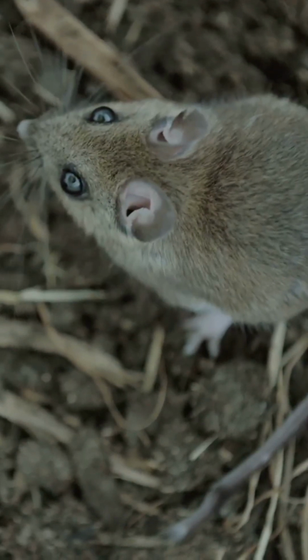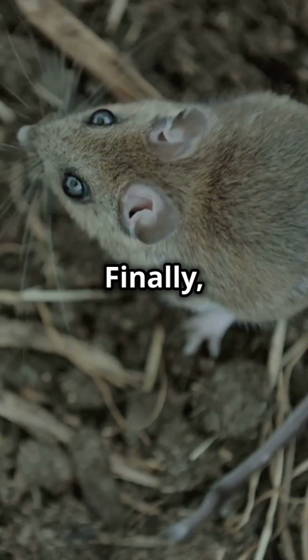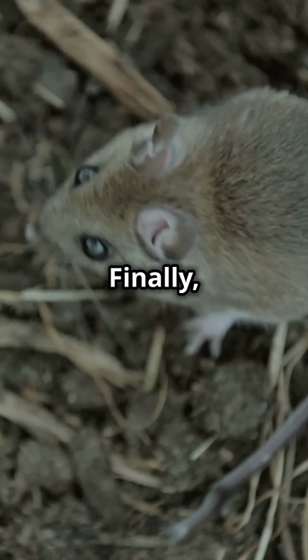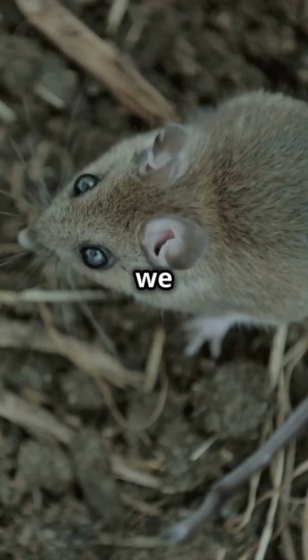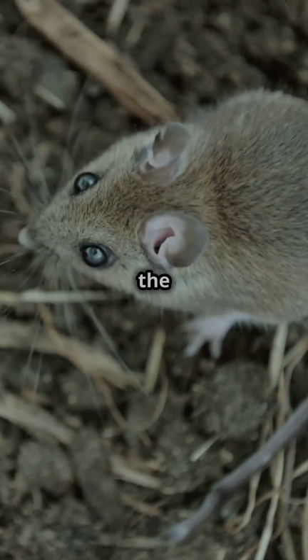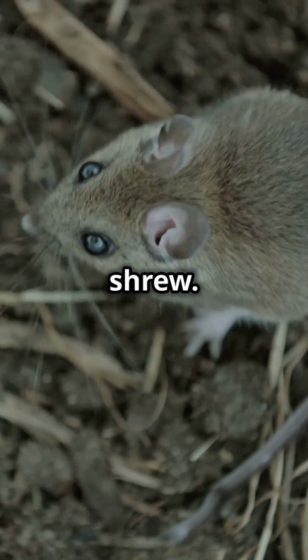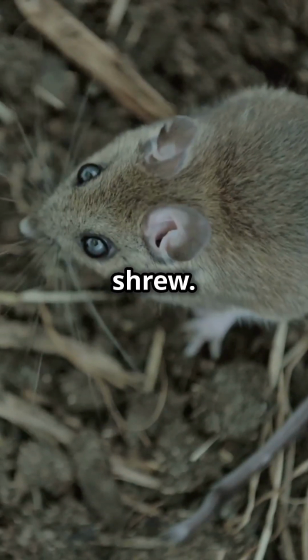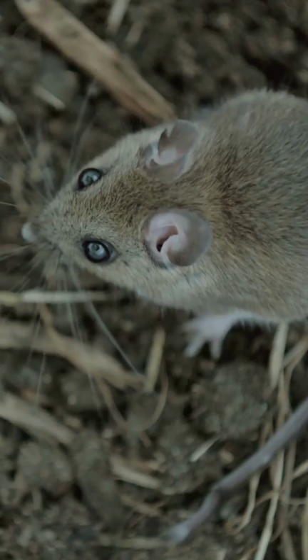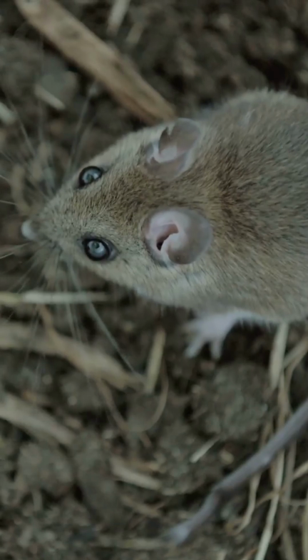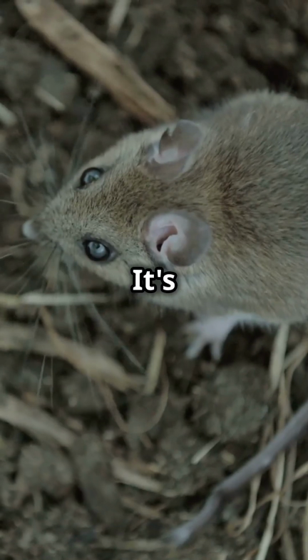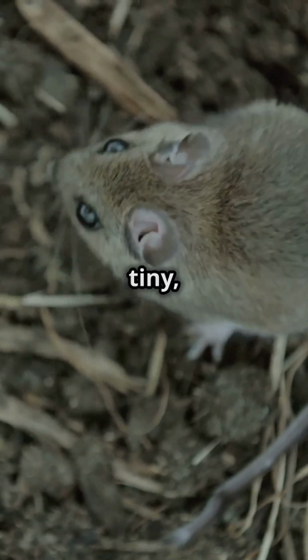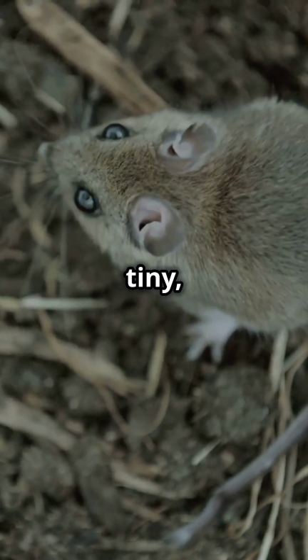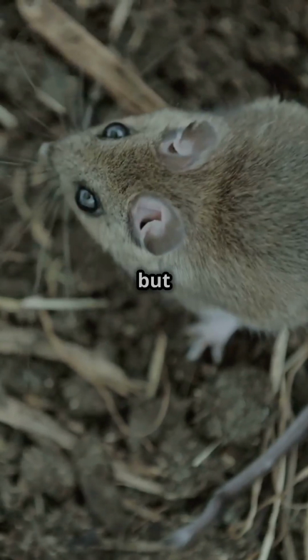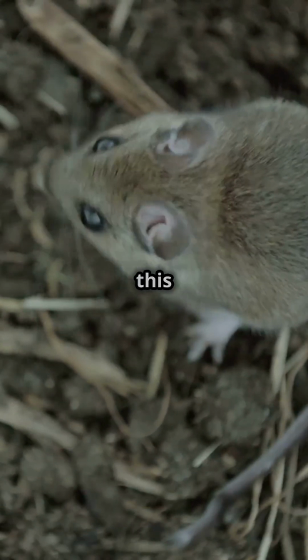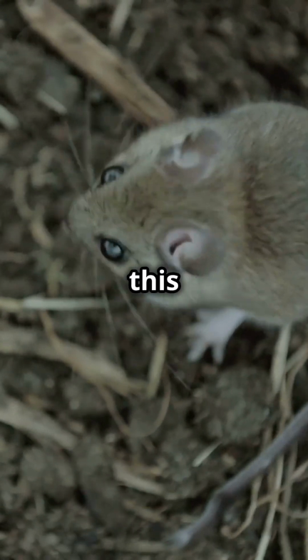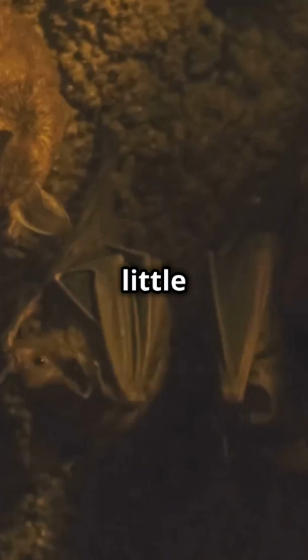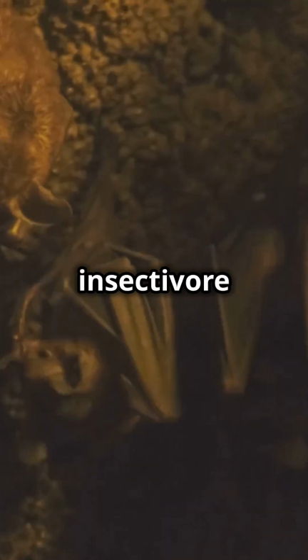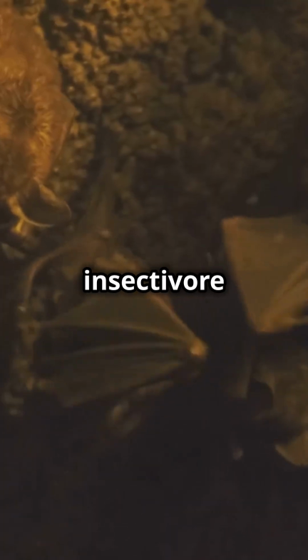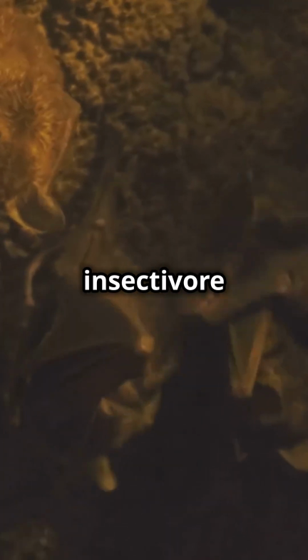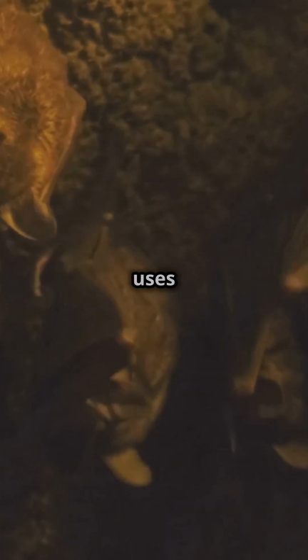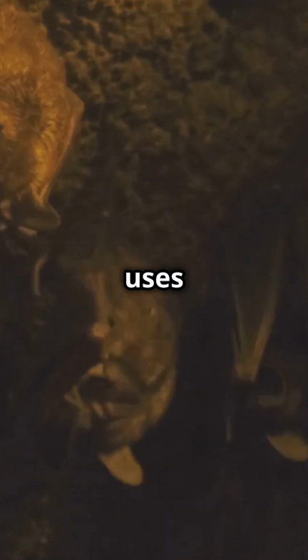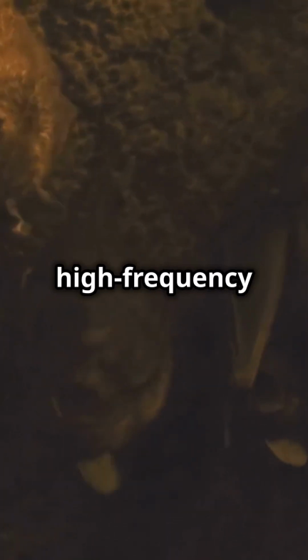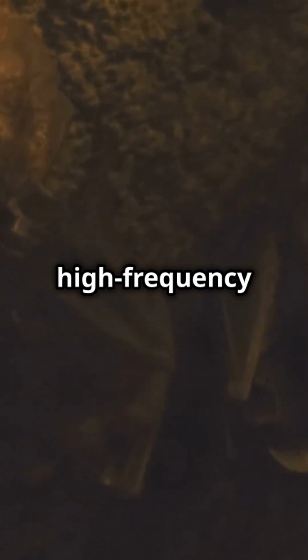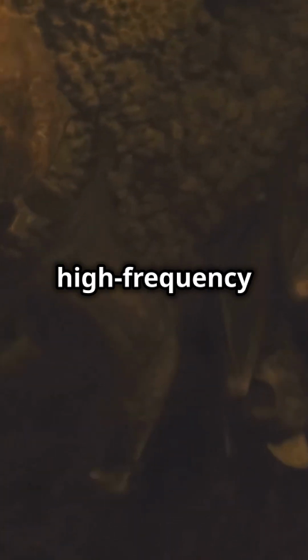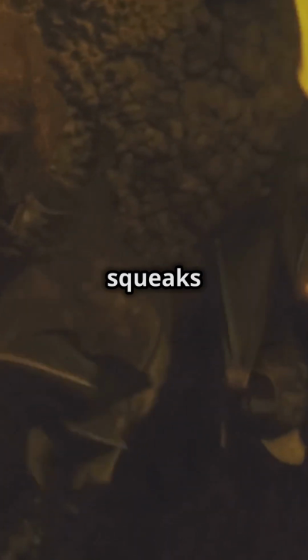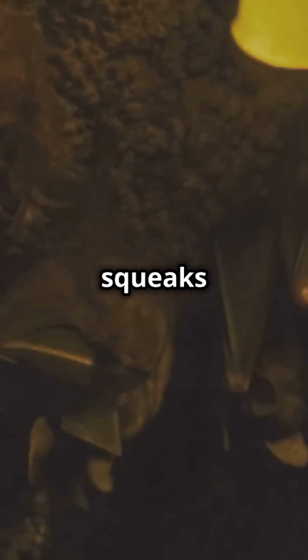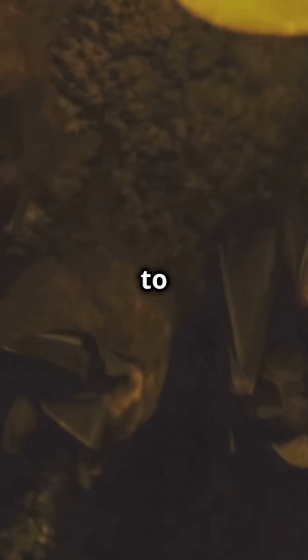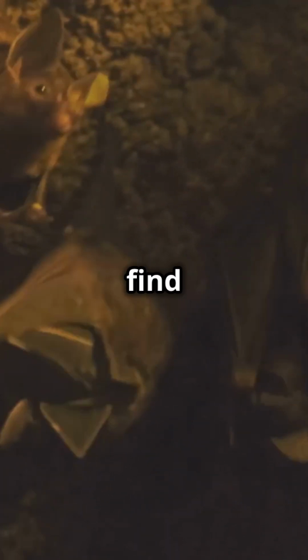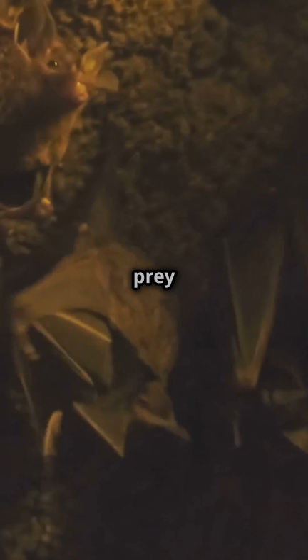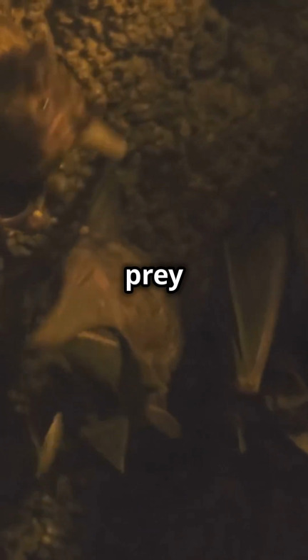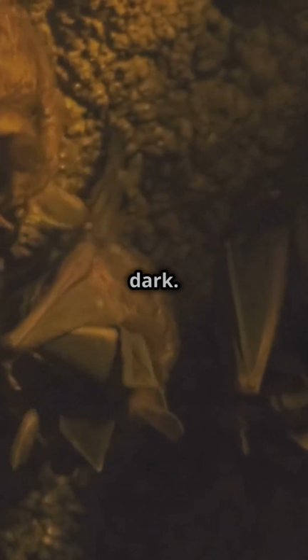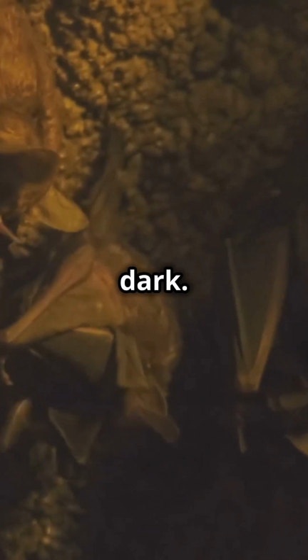Finally, we have the shrew. It's tiny, but this little insectivore uses high-frequency squeaks to find its prey in the dark.